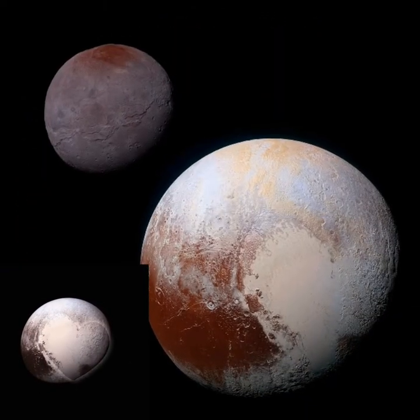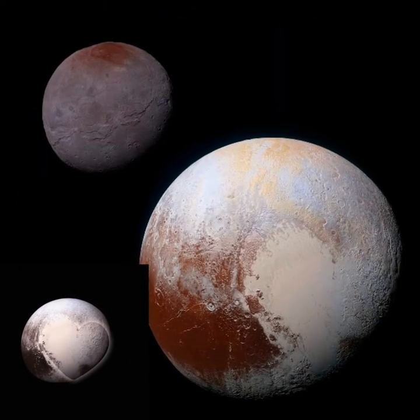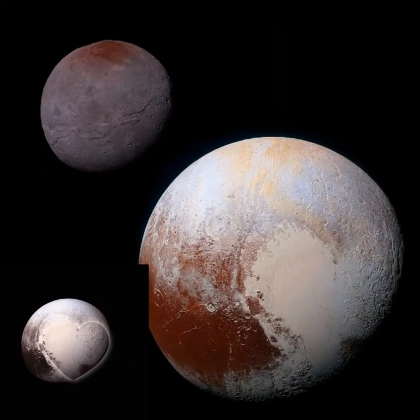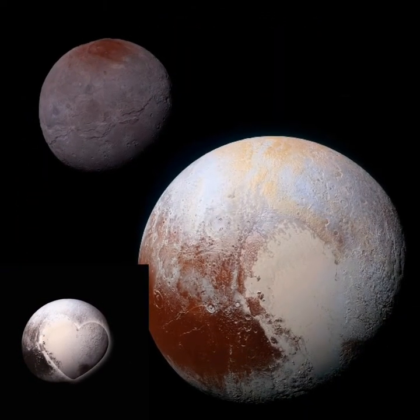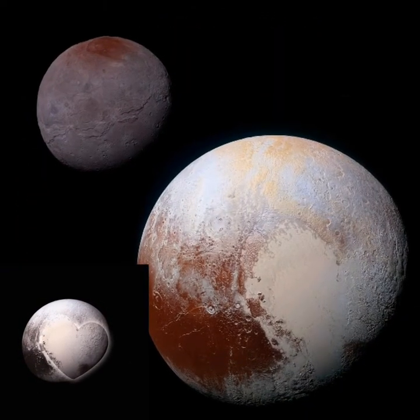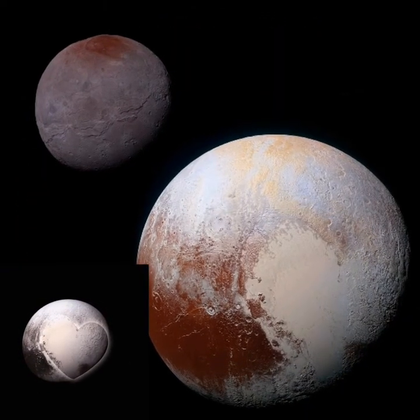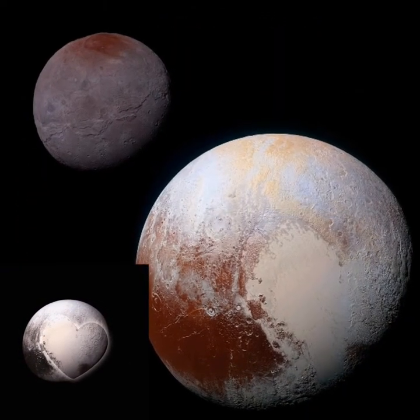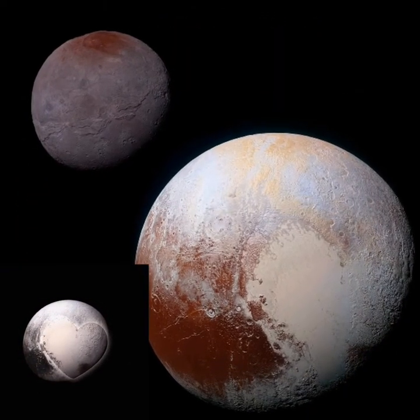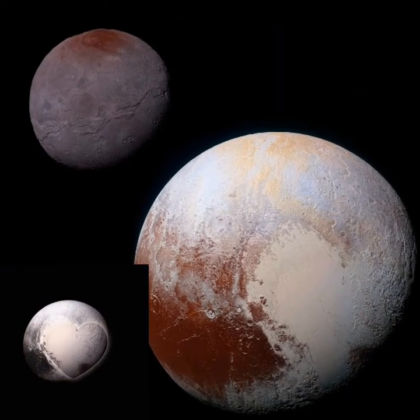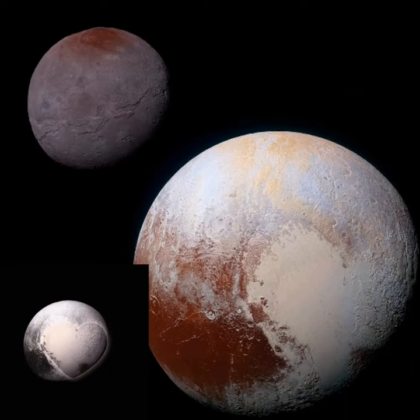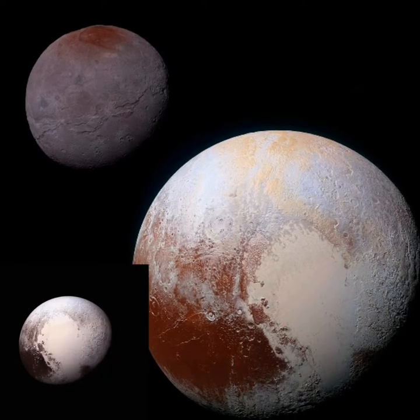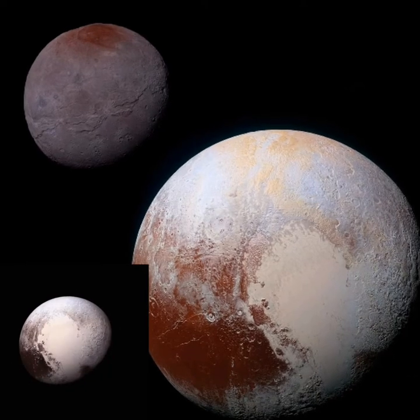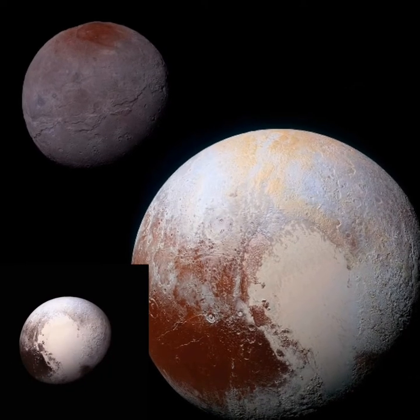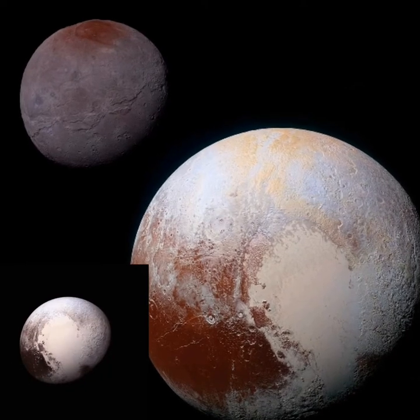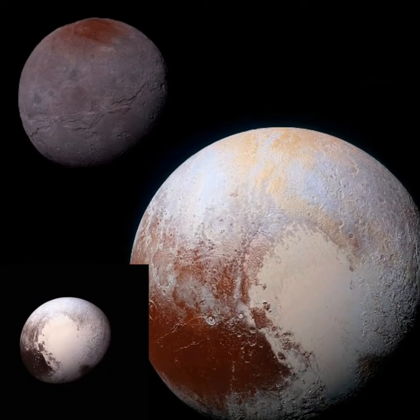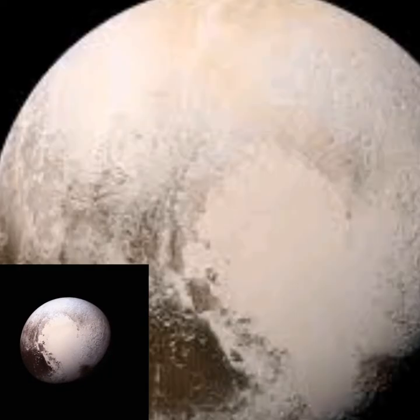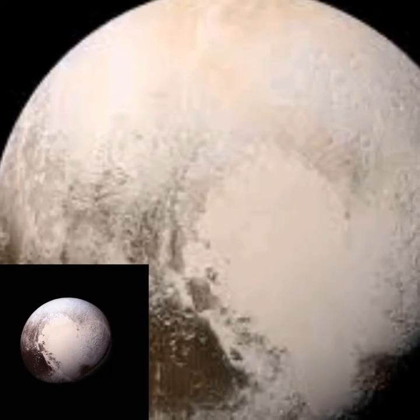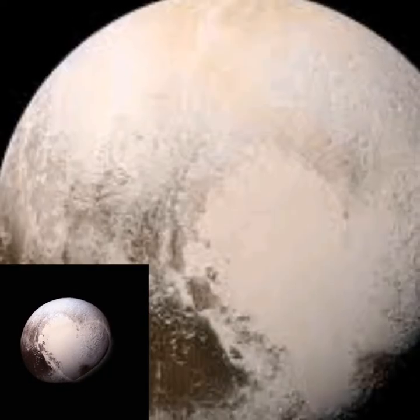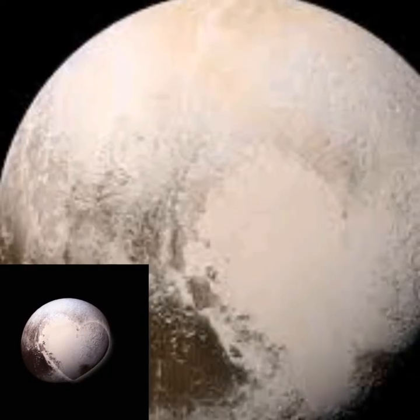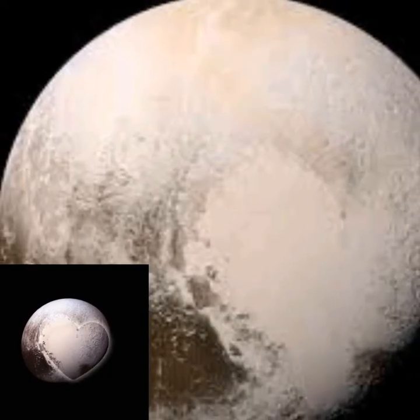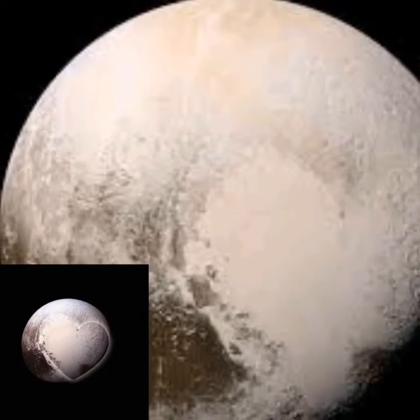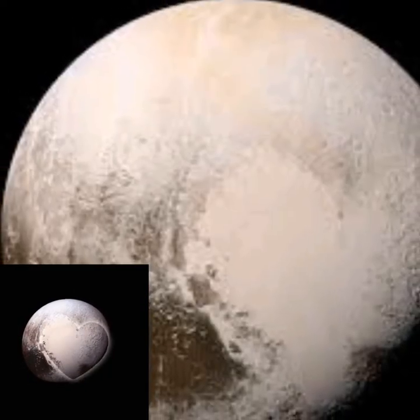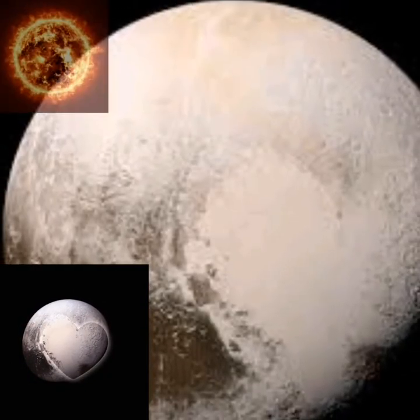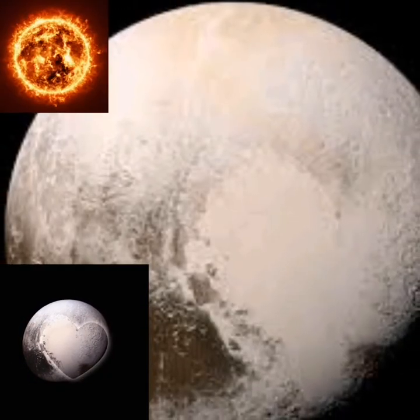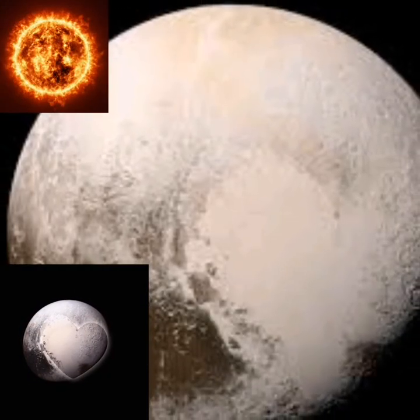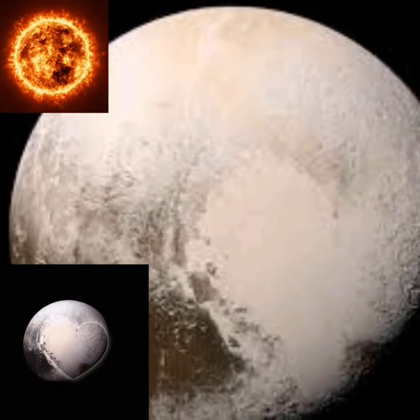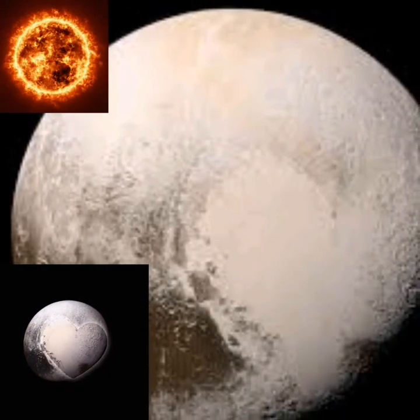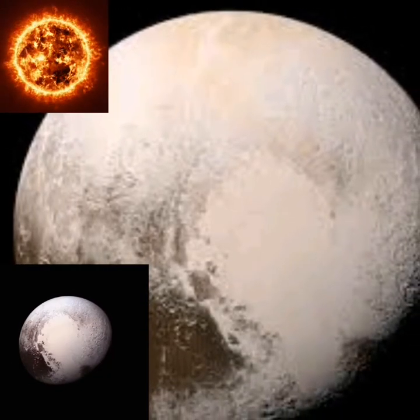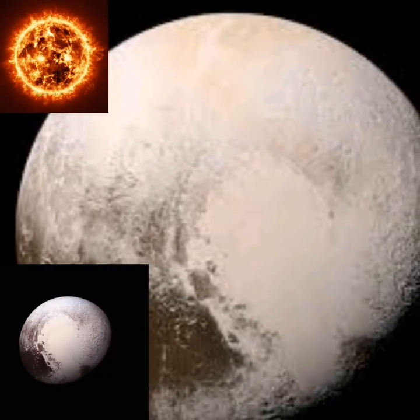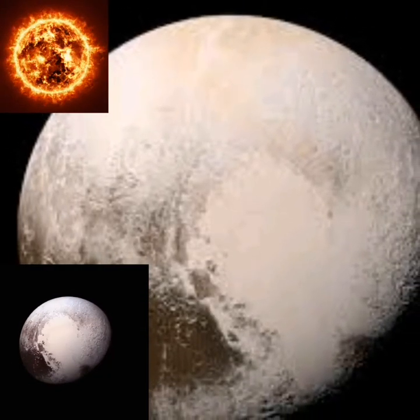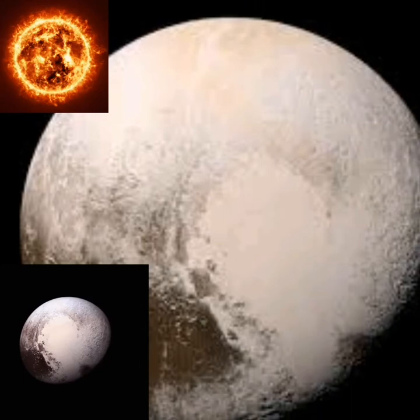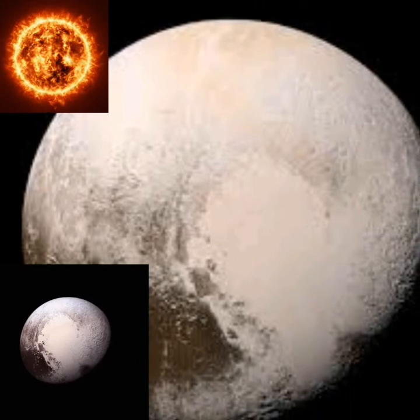And it's the largest dwarf planet in our solar system, and the ninth planet from the sun.